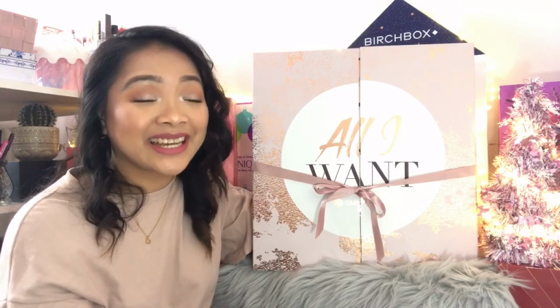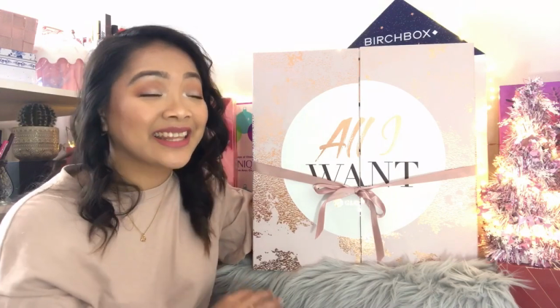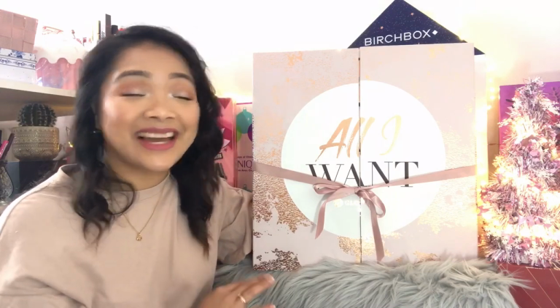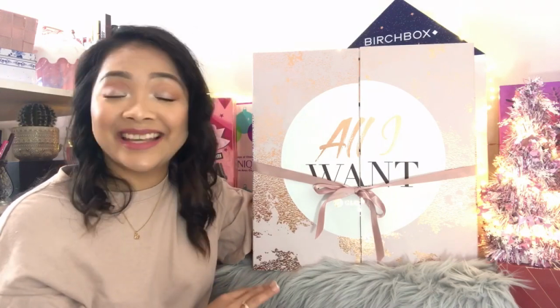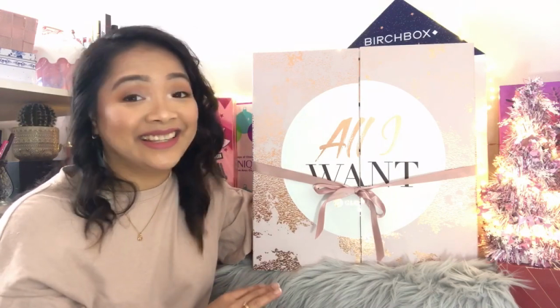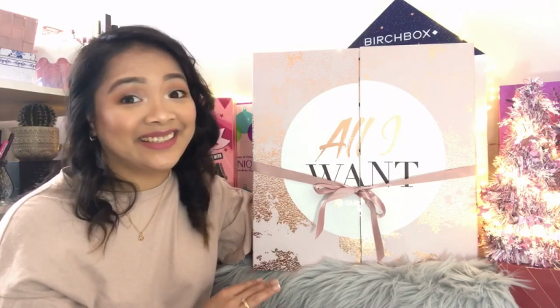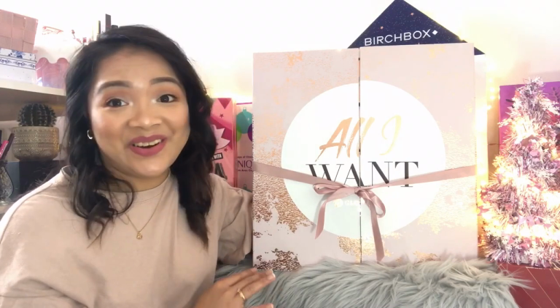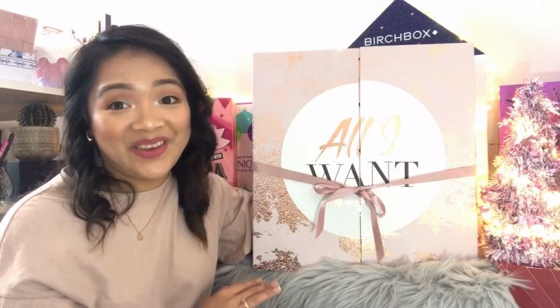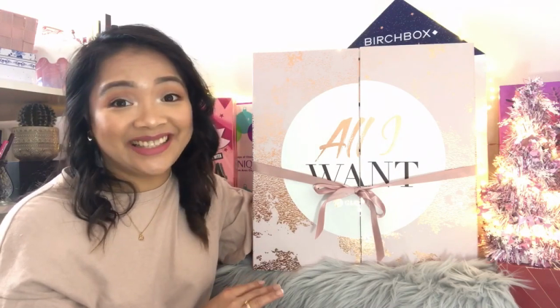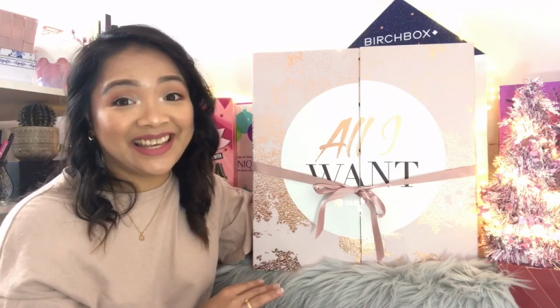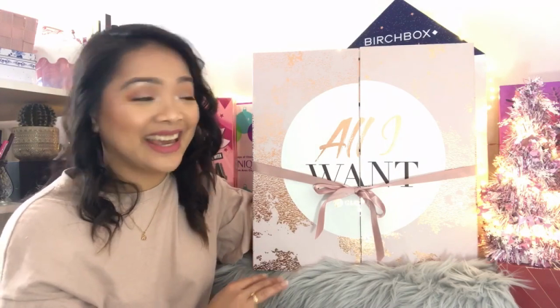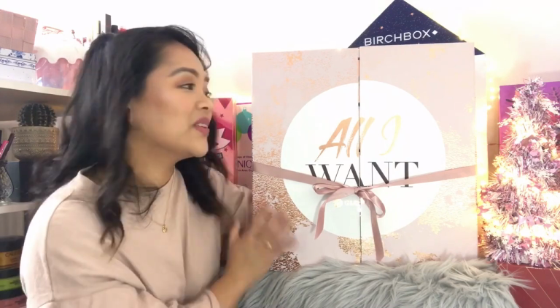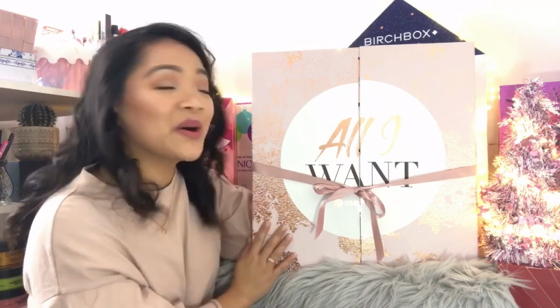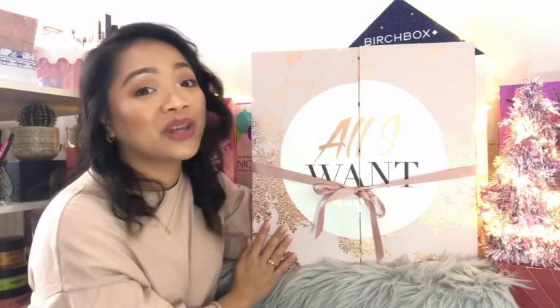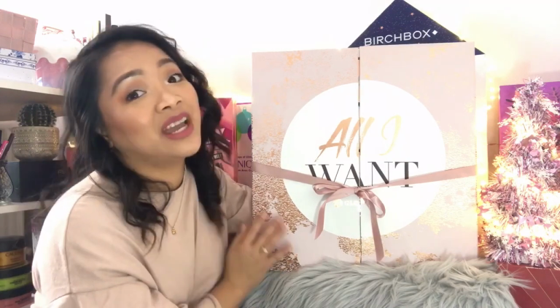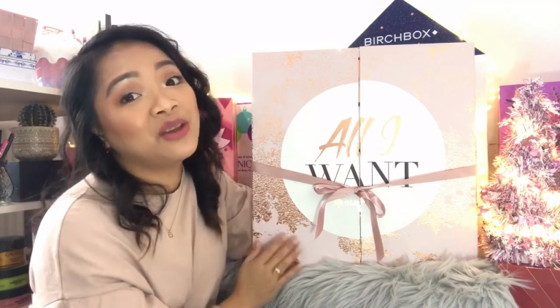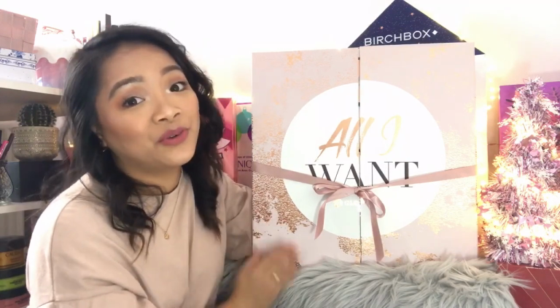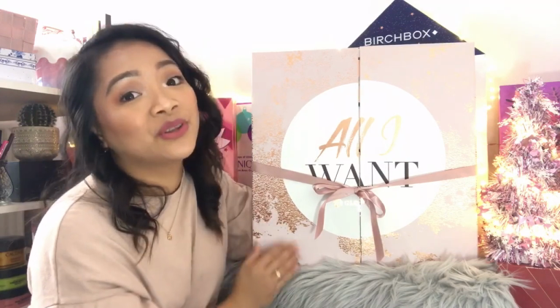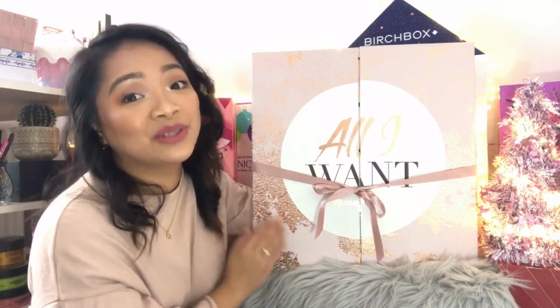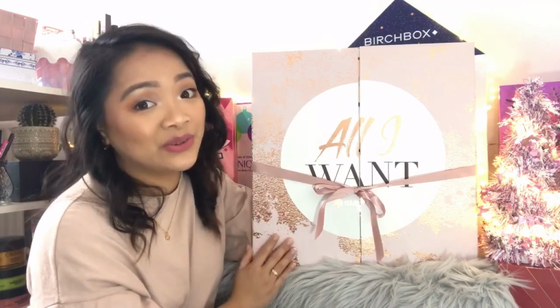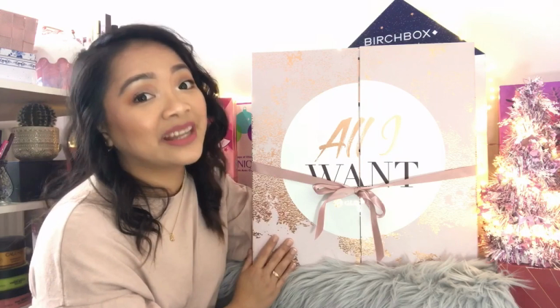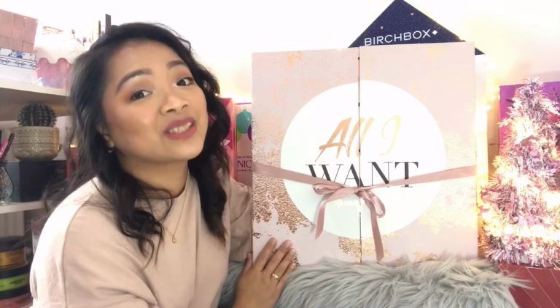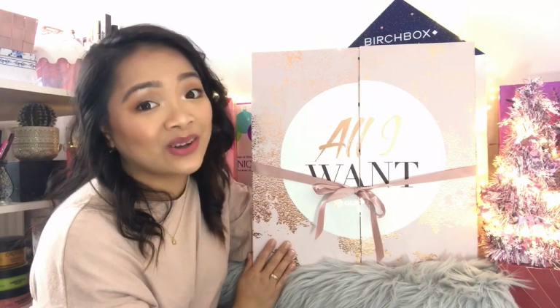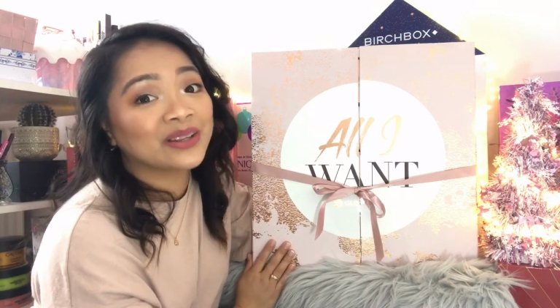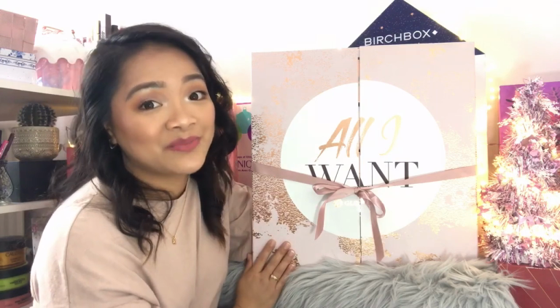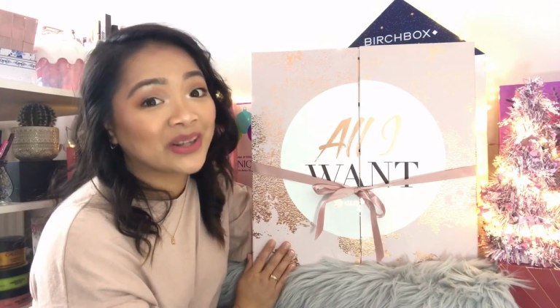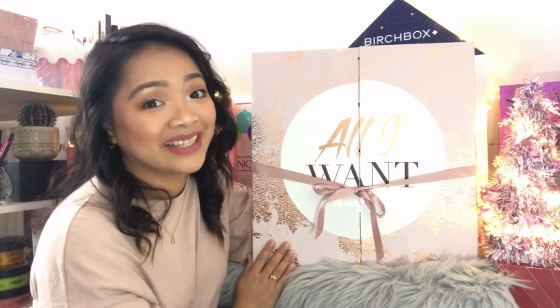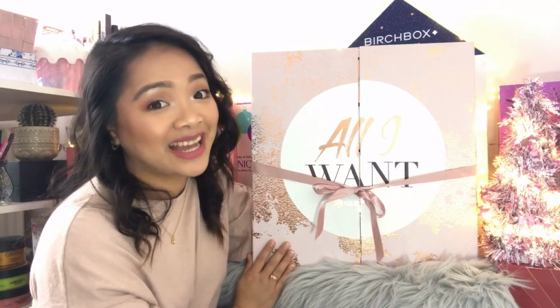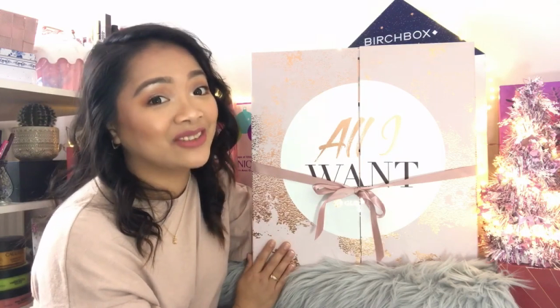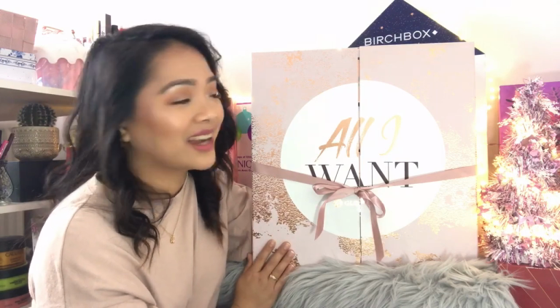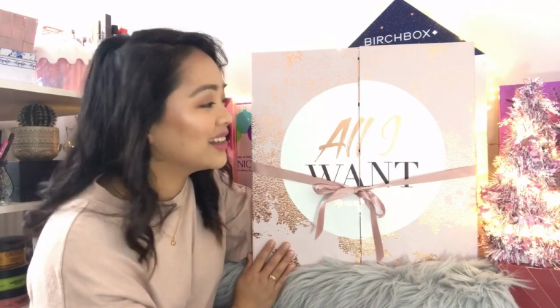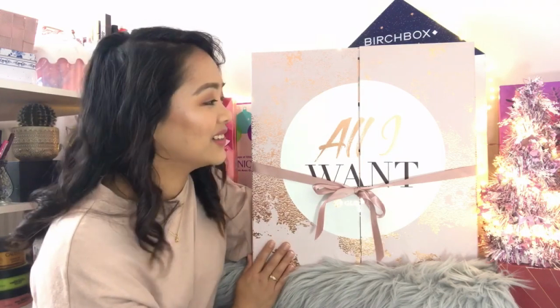In this advent calendar you will be receiving 25 luxurious products, so it means you will be paying around £3 to £4 per item. We'll see if it's worth it. They said the product value inside is worth £300 — that is amazing. So without any further ado, let us start unboxing this advent calendar.